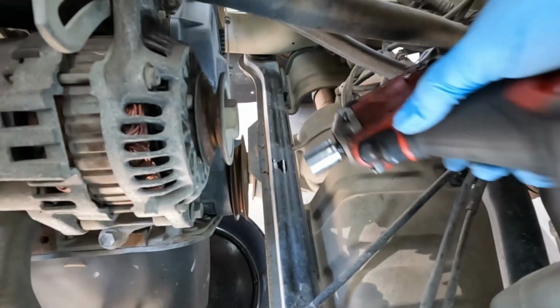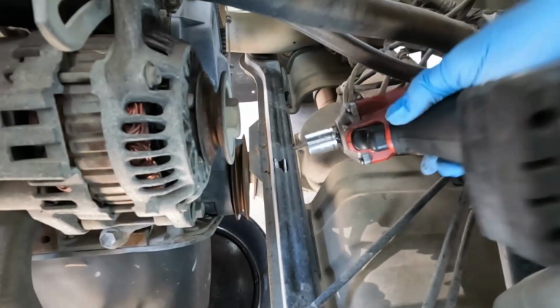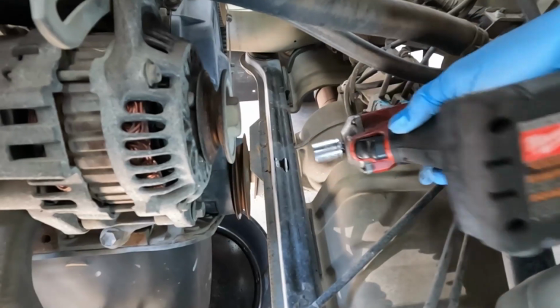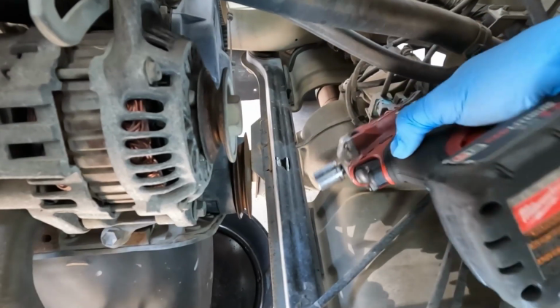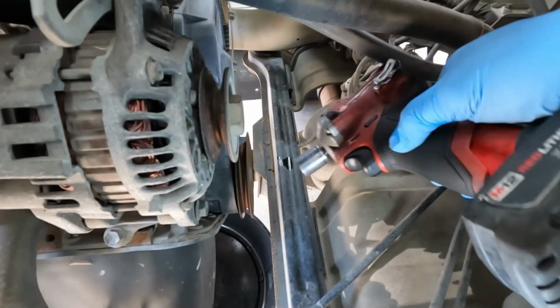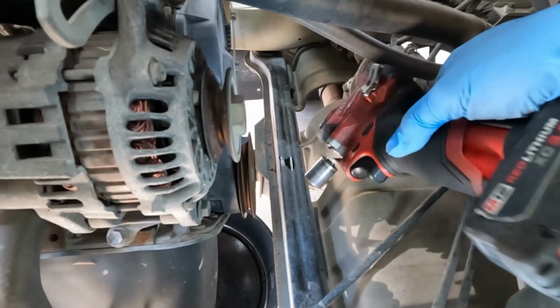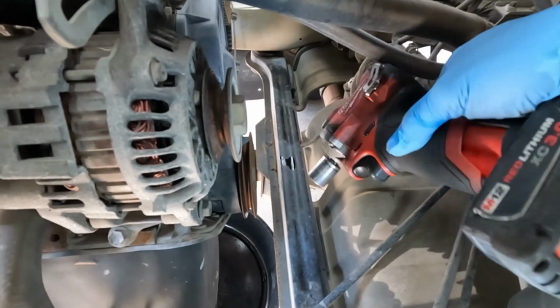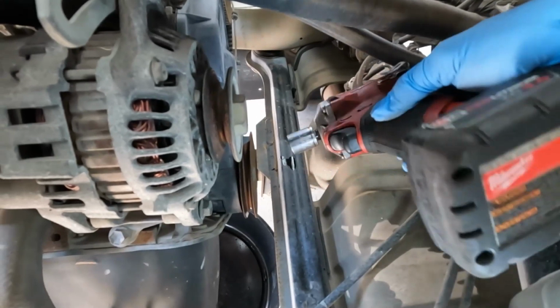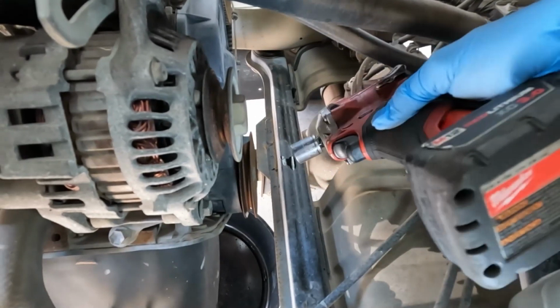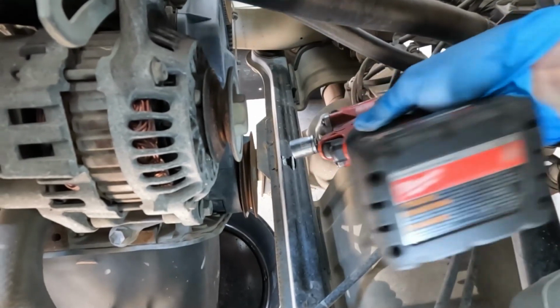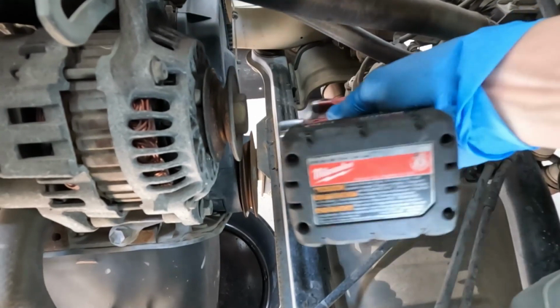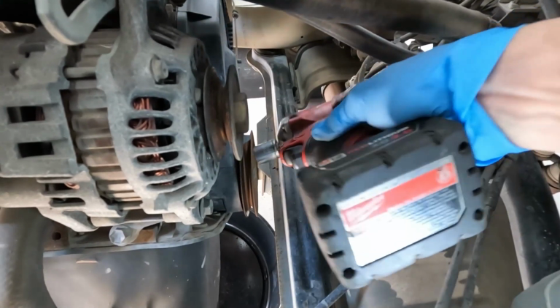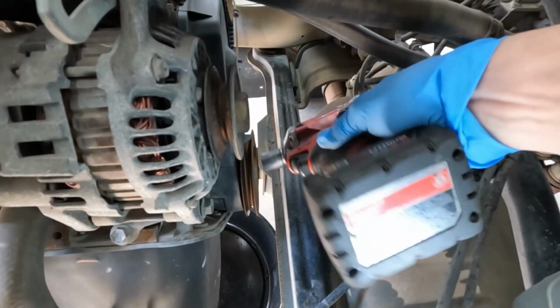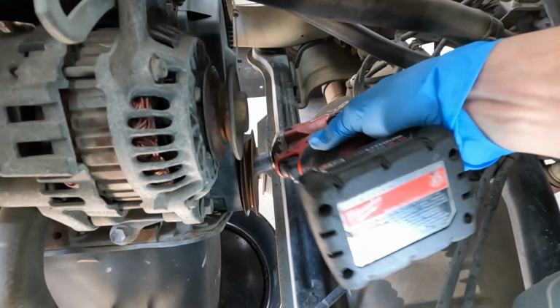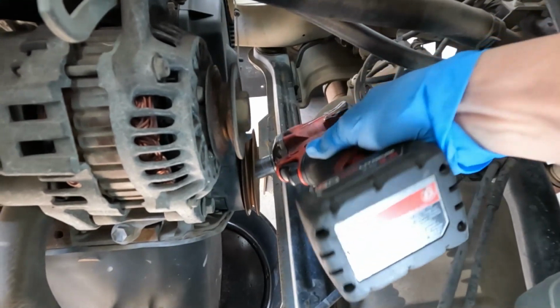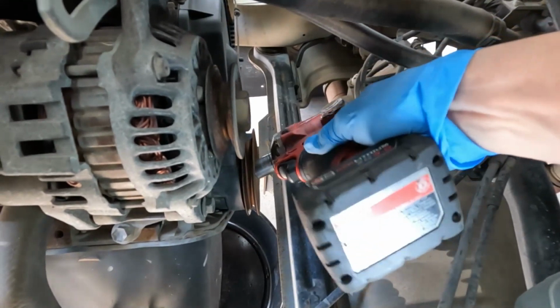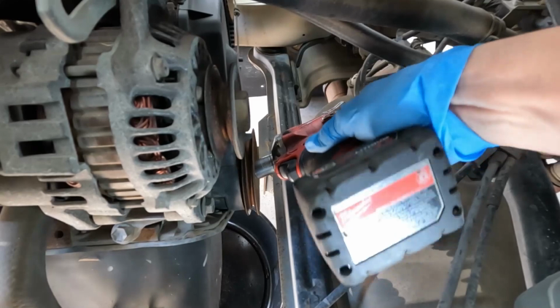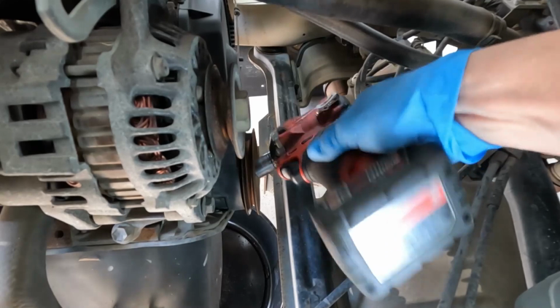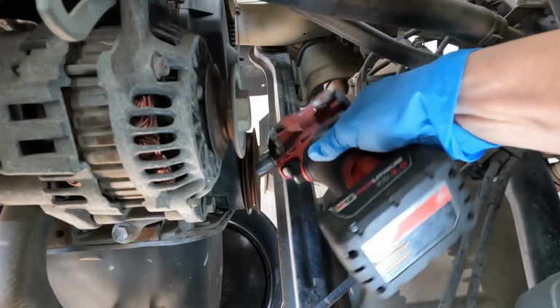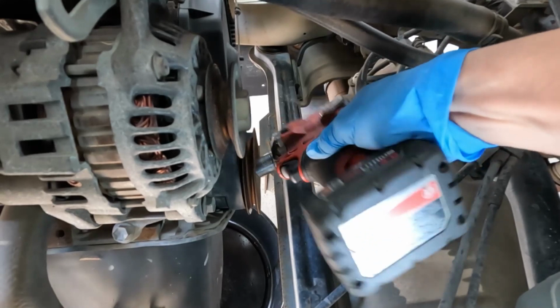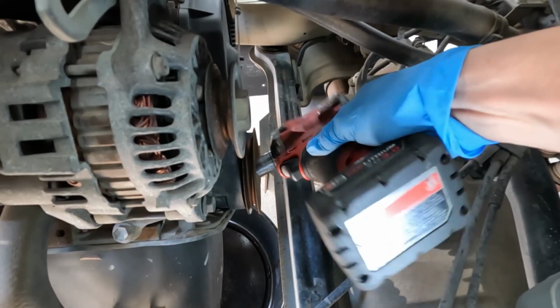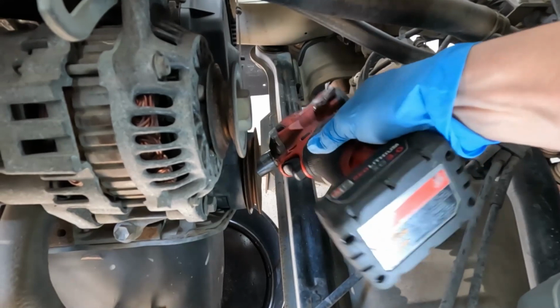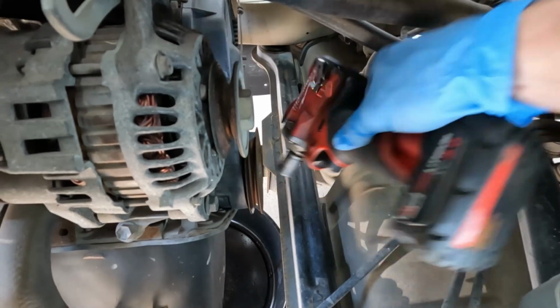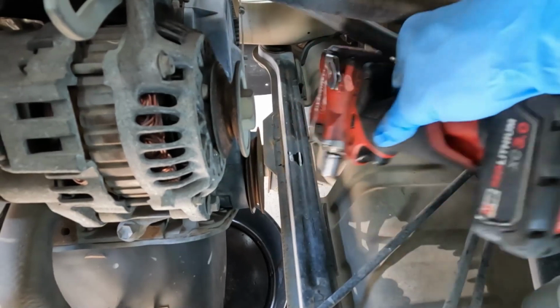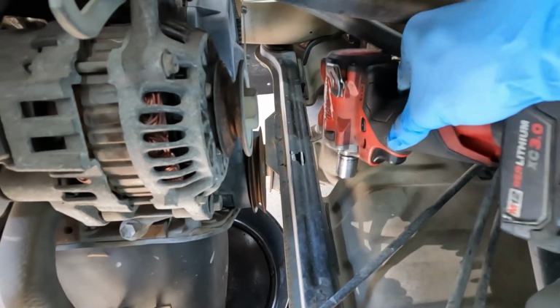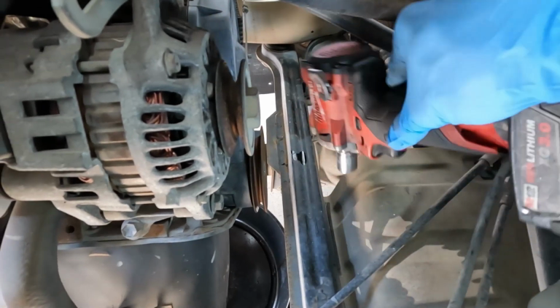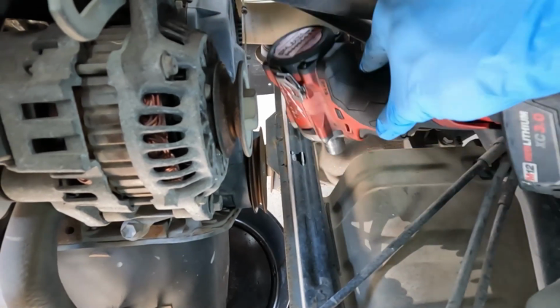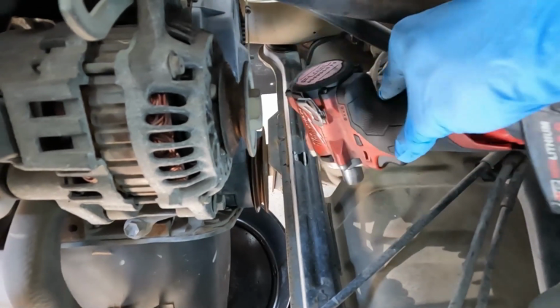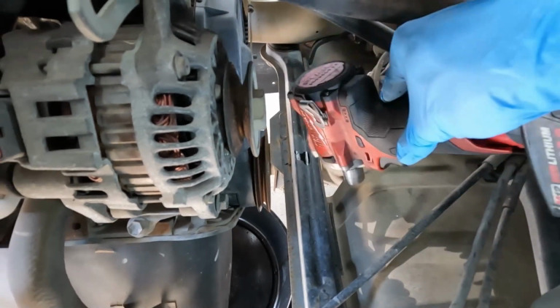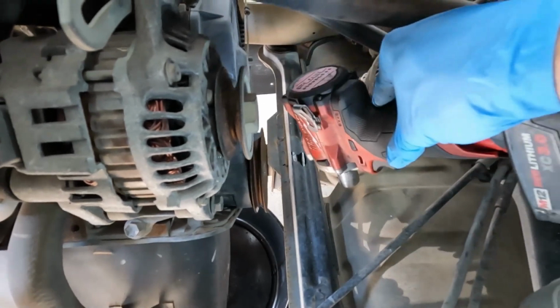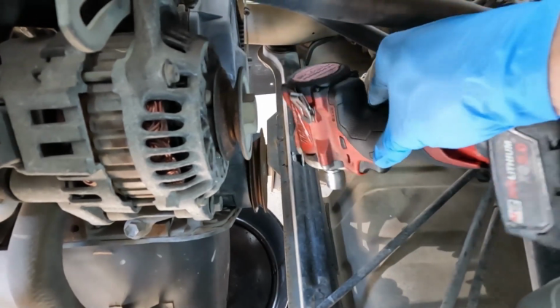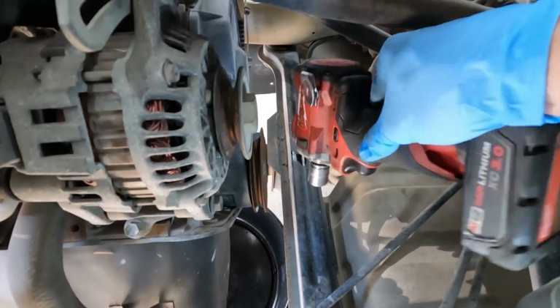So for me, my impact won't fit to get to this crankshaft bolt, so I'm going to go ahead and take this cover off.